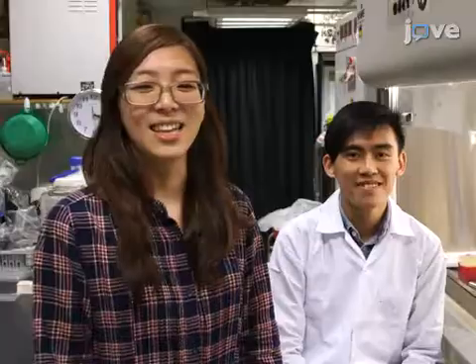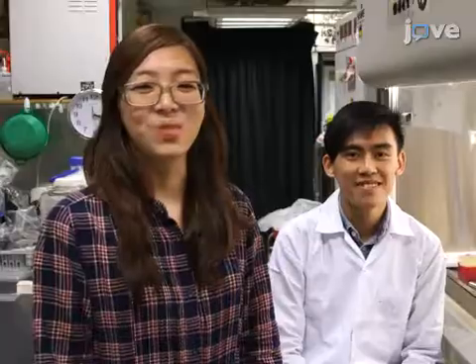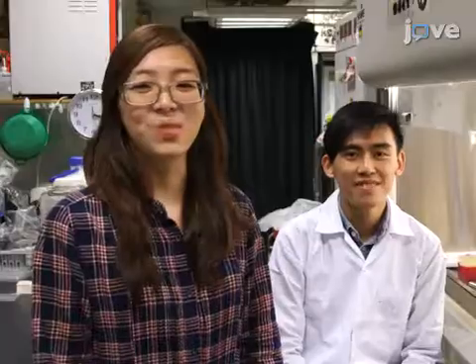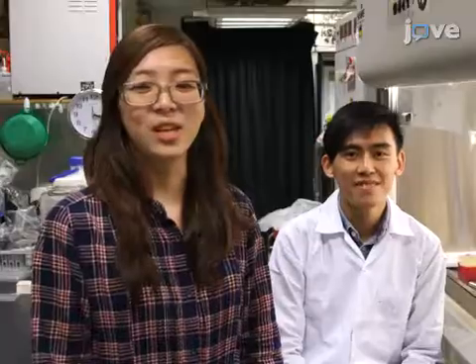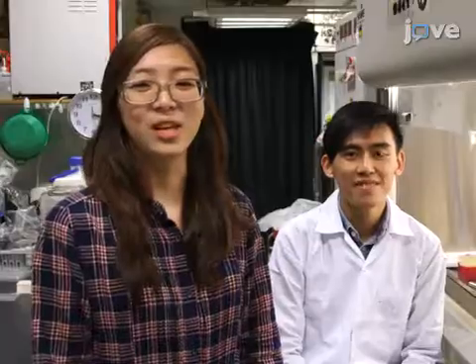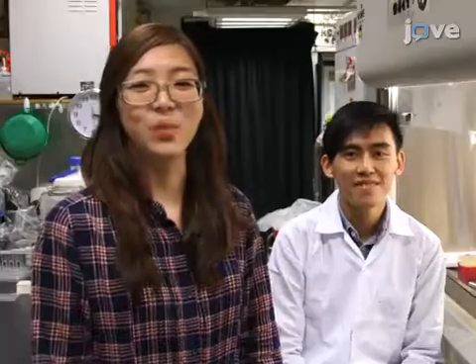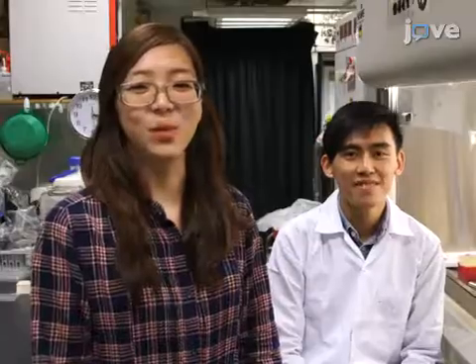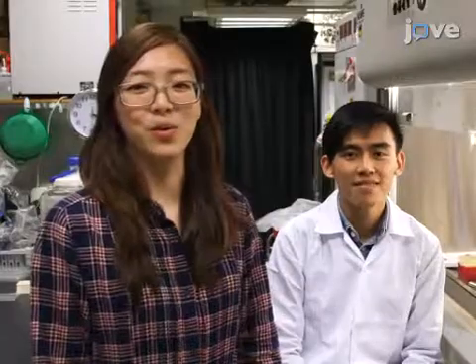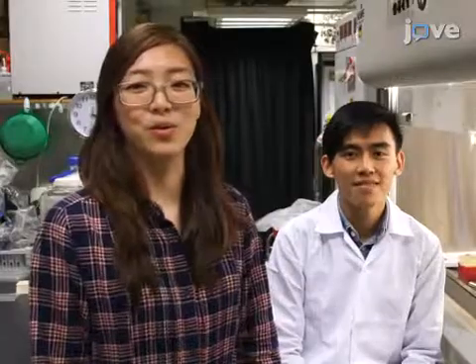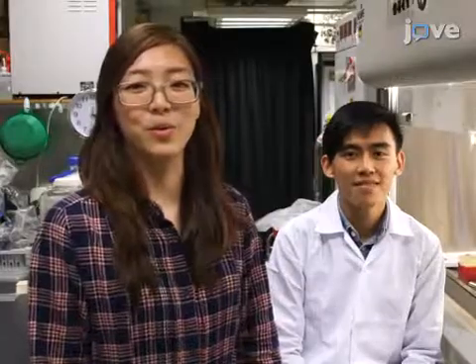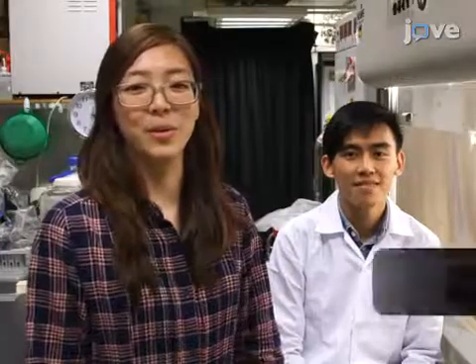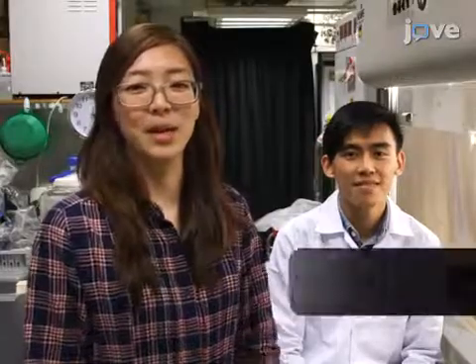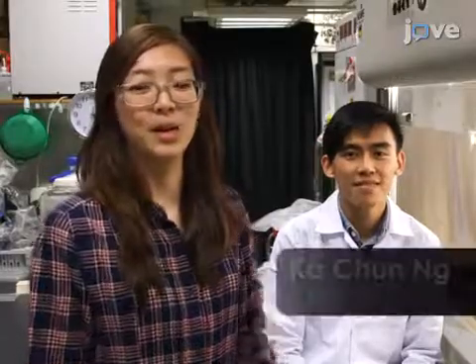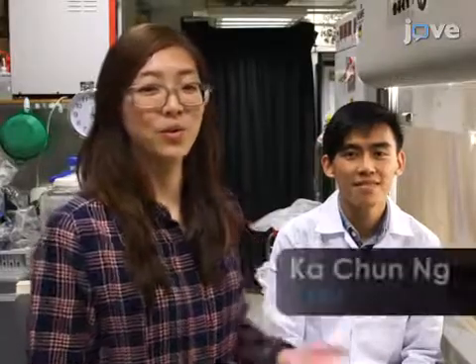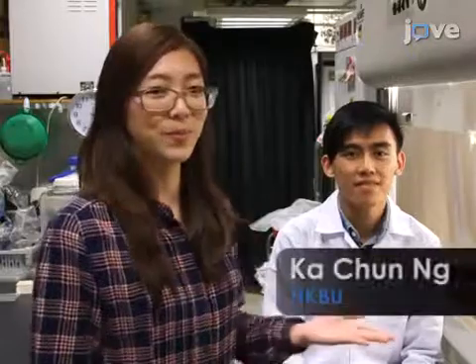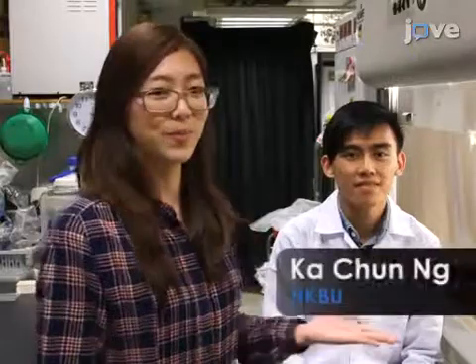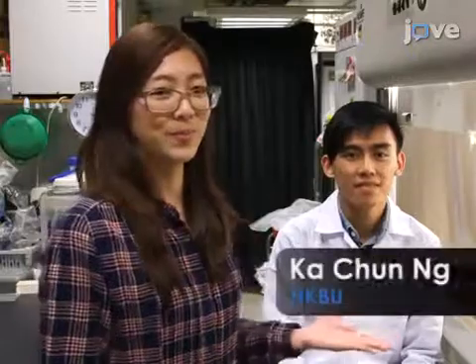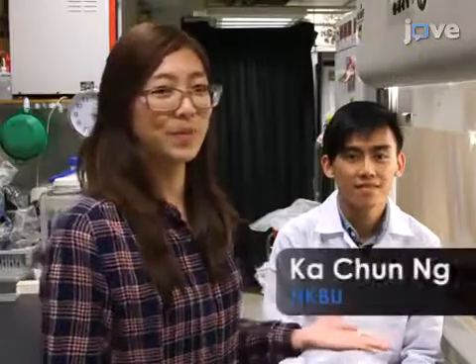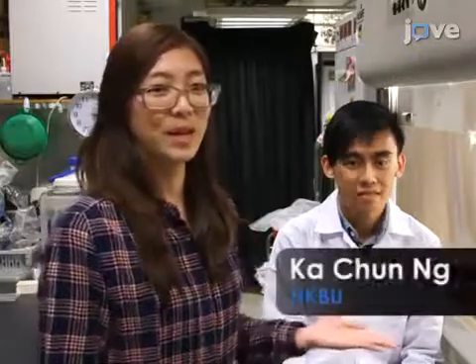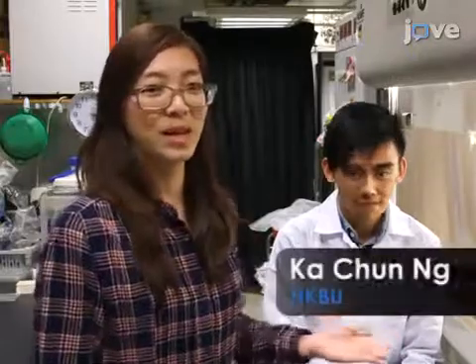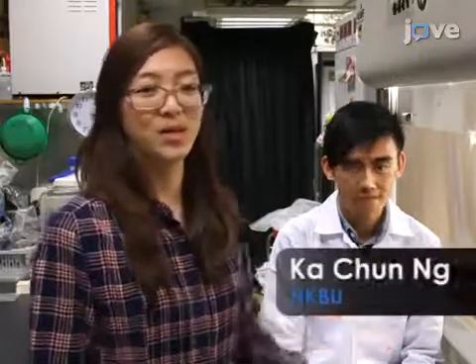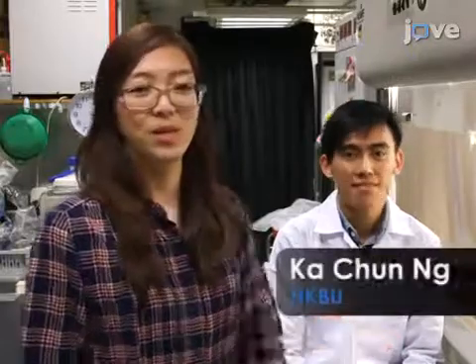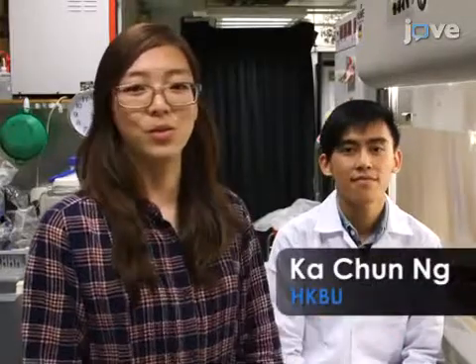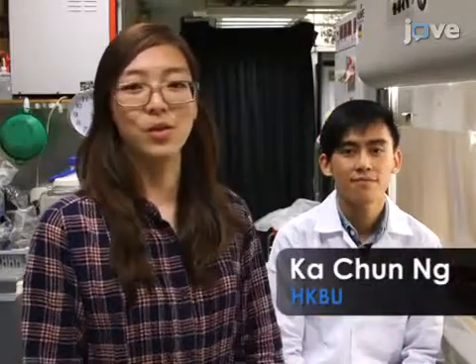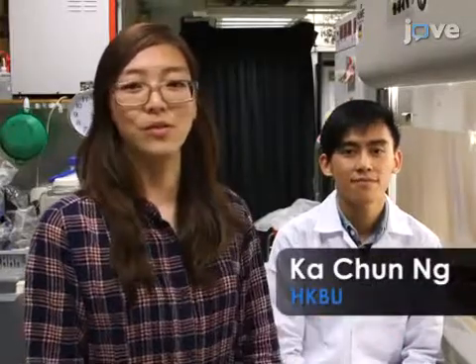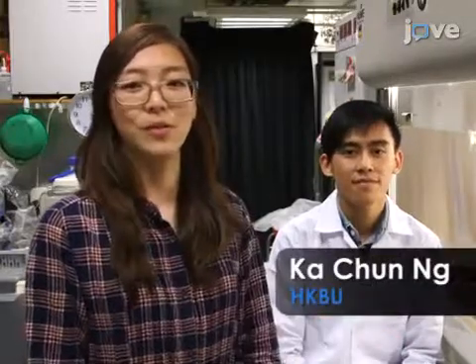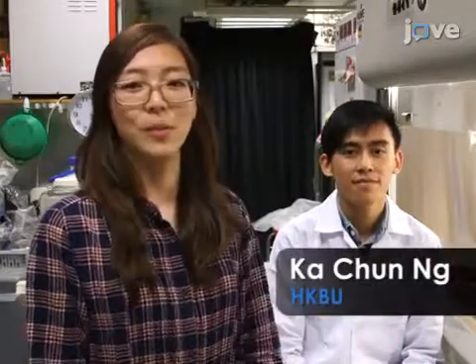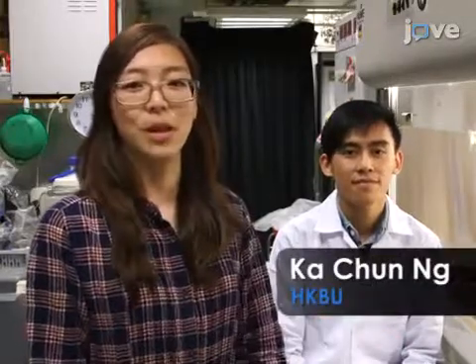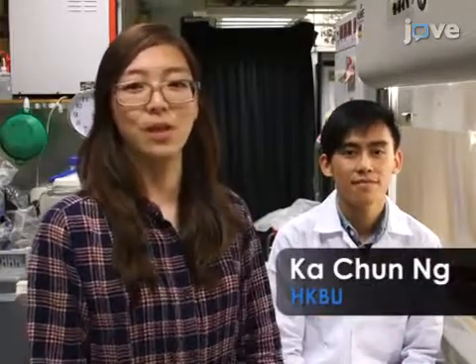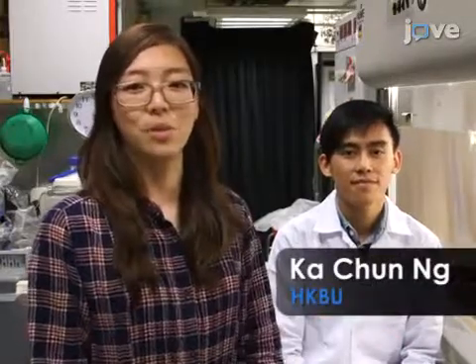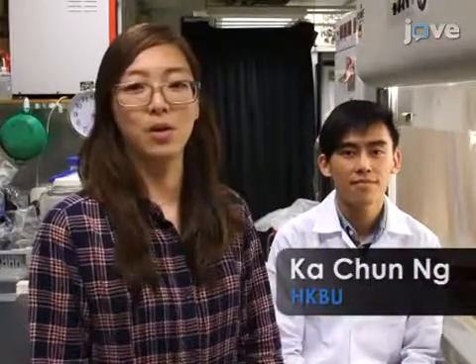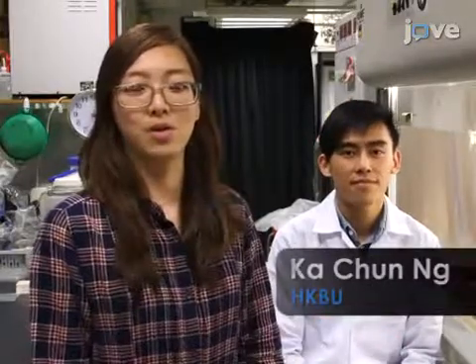Demonstrating the procedure will be Gajun Ng, a grad student from our laboratory.